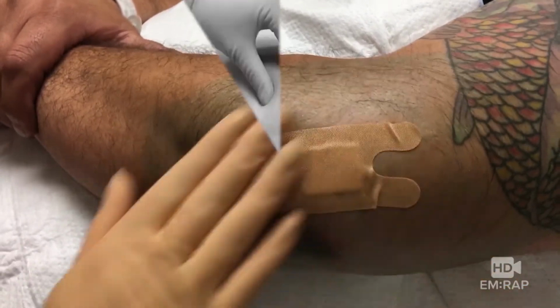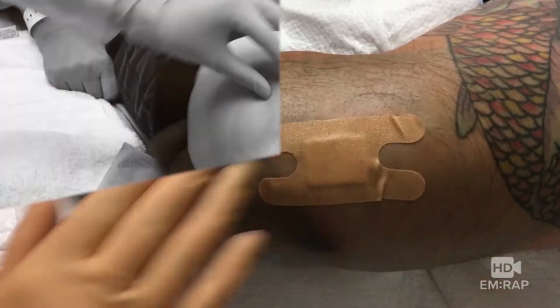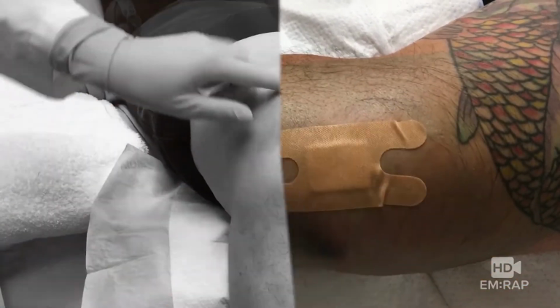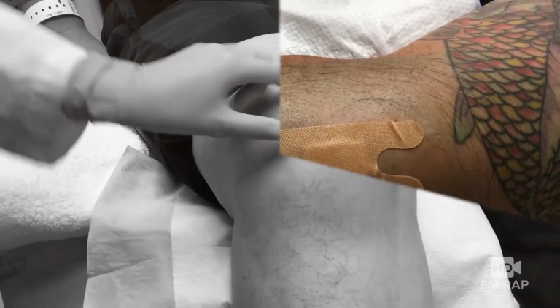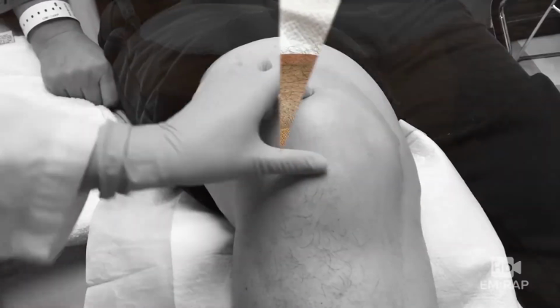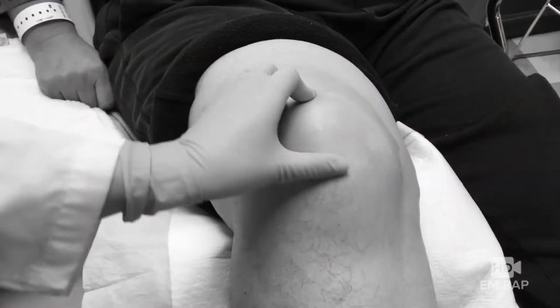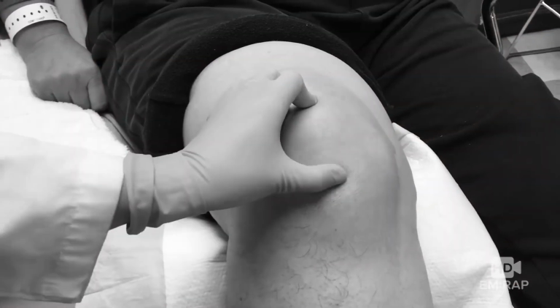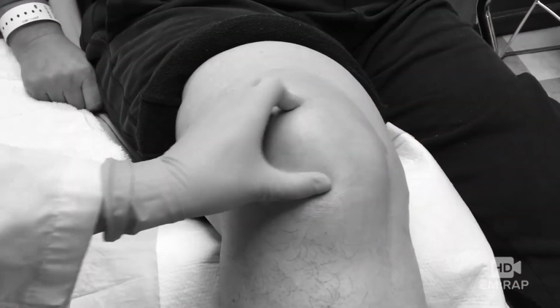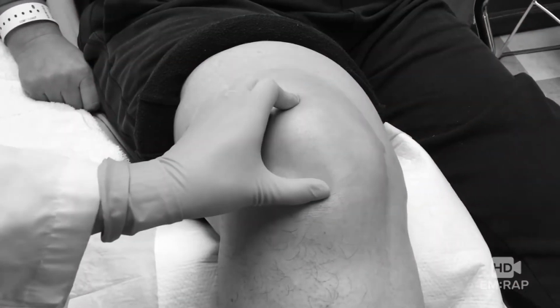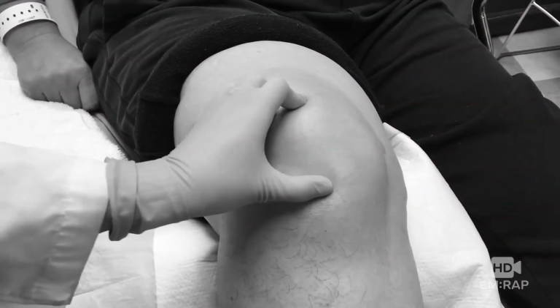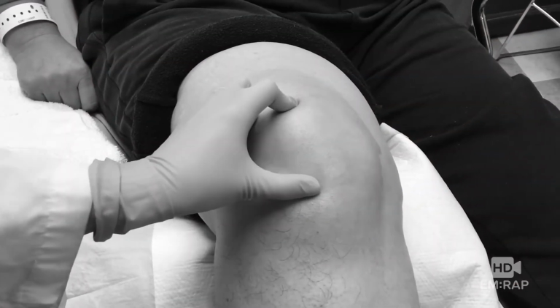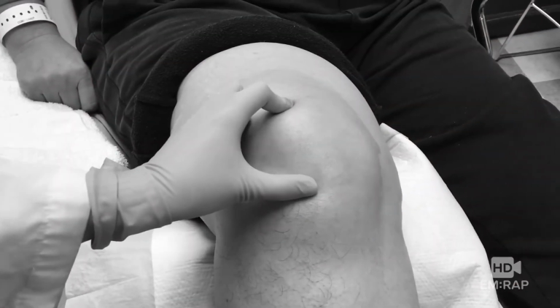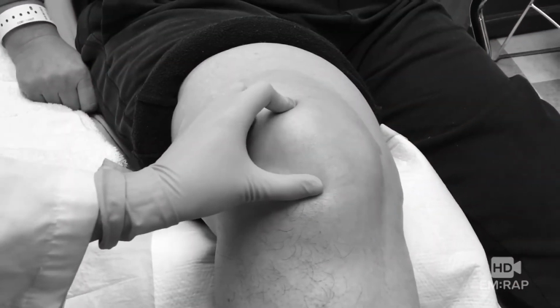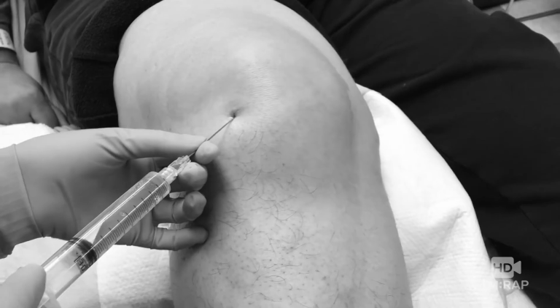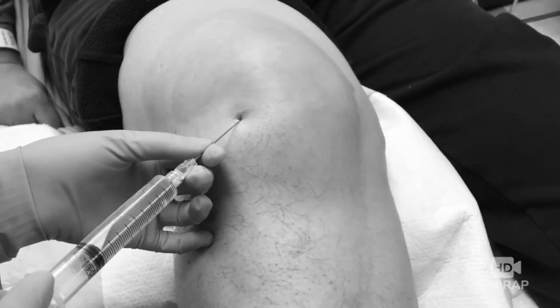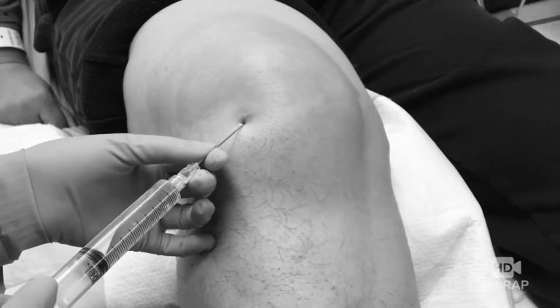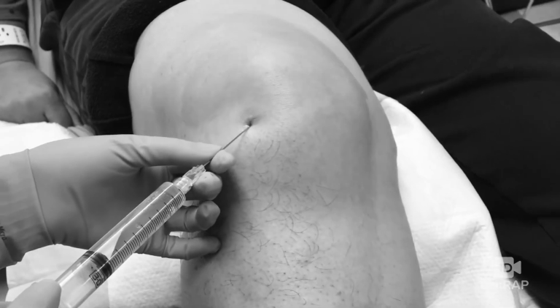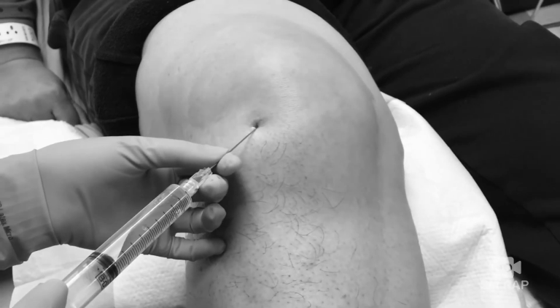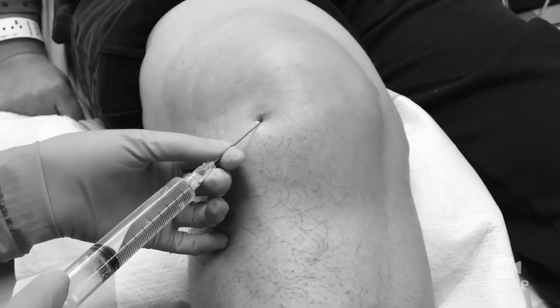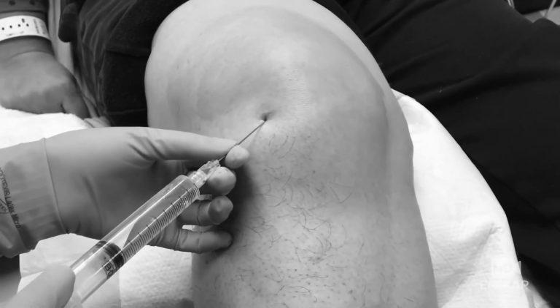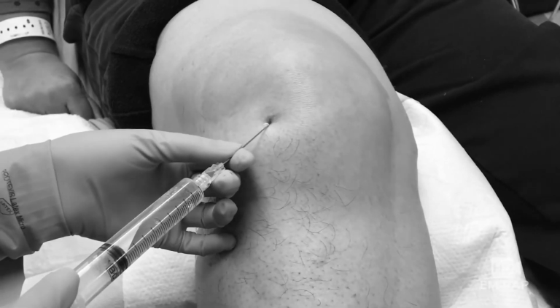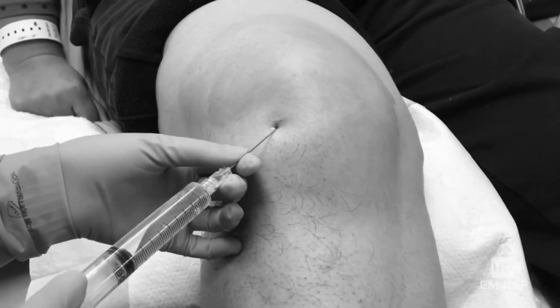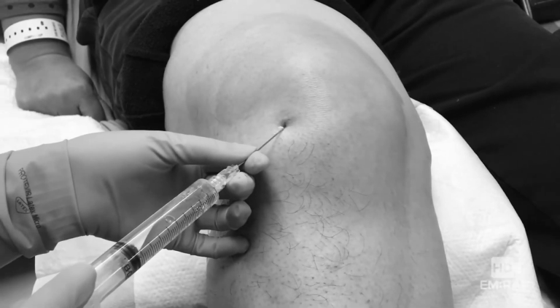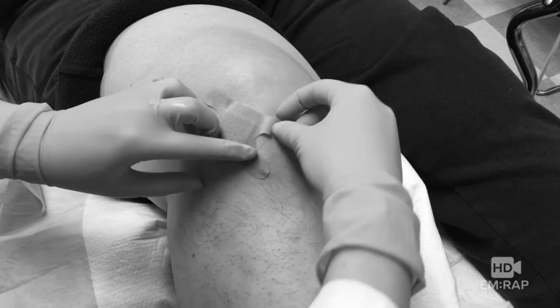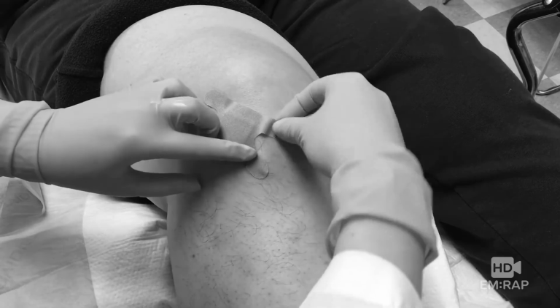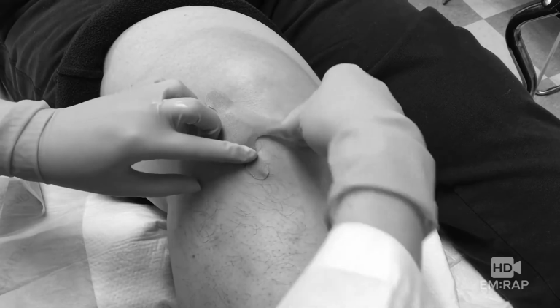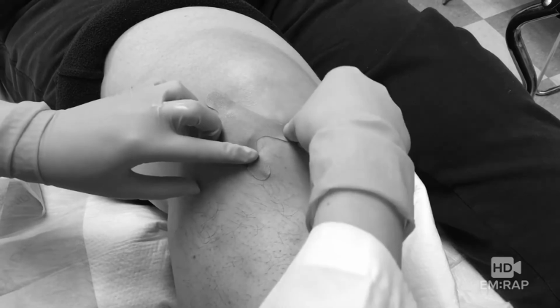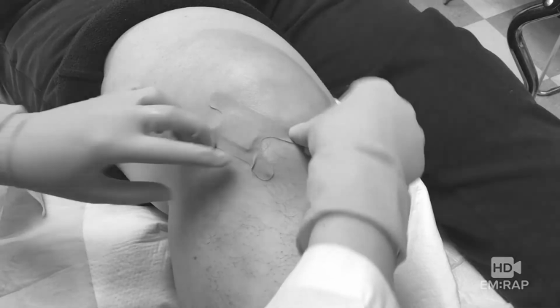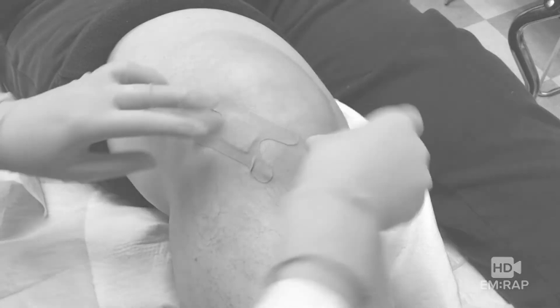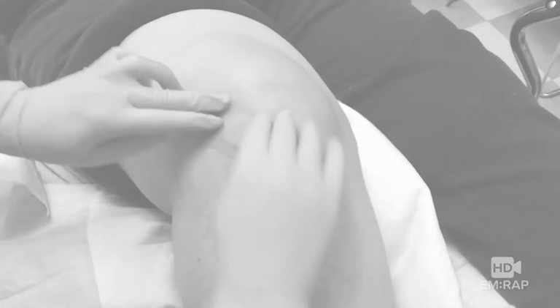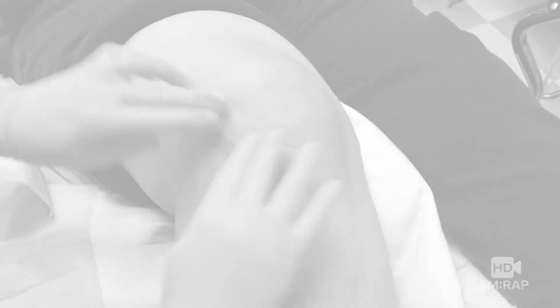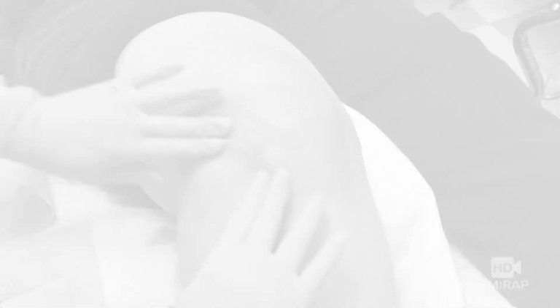To watch a knee arthrocentesis and a whole bunch more procedural videos, go to mrap.org.